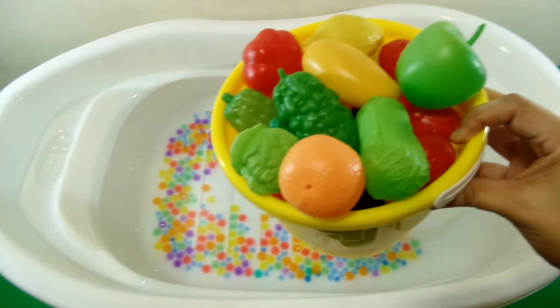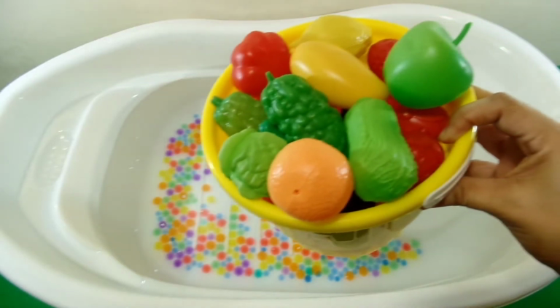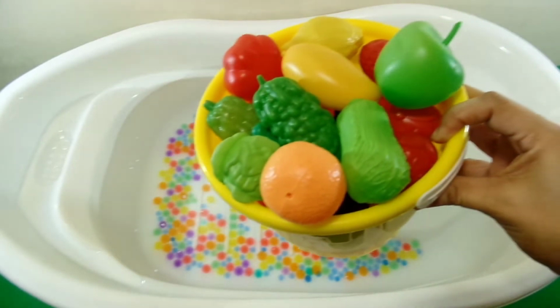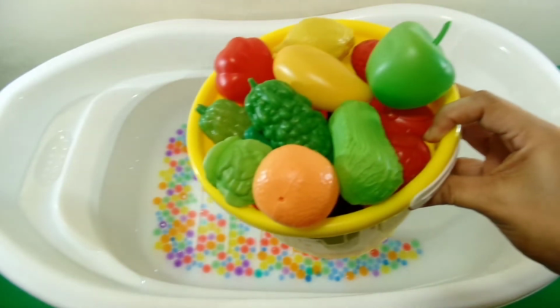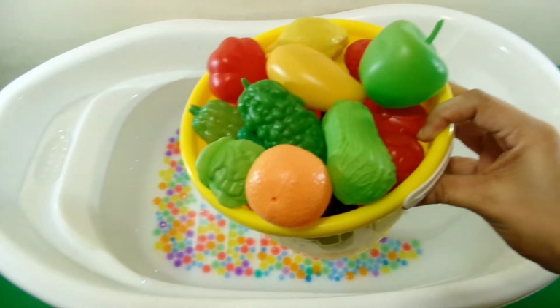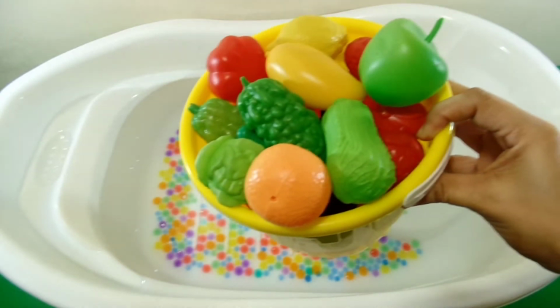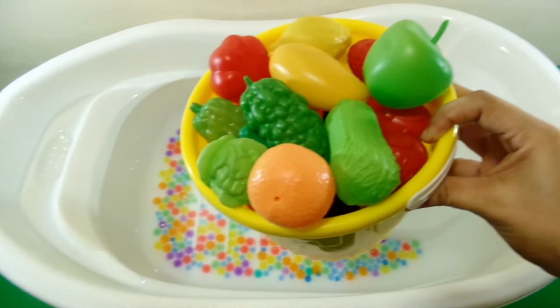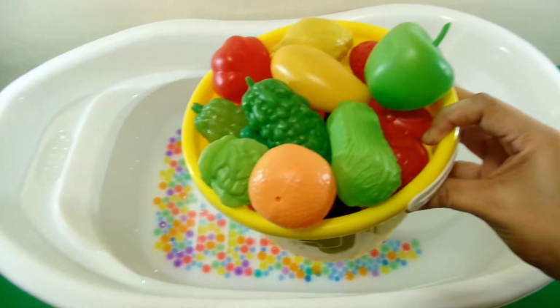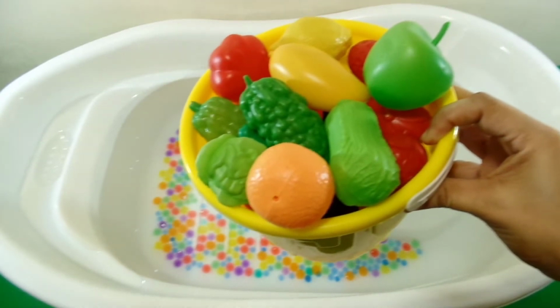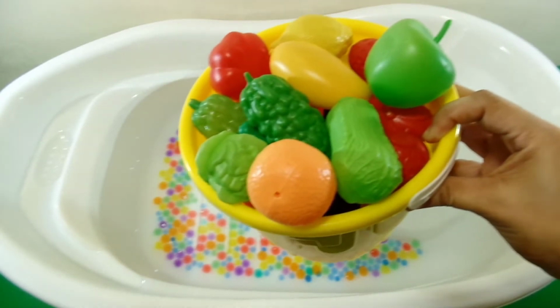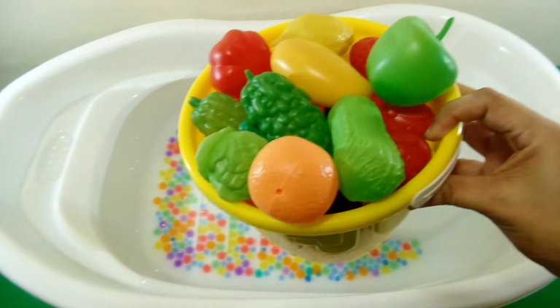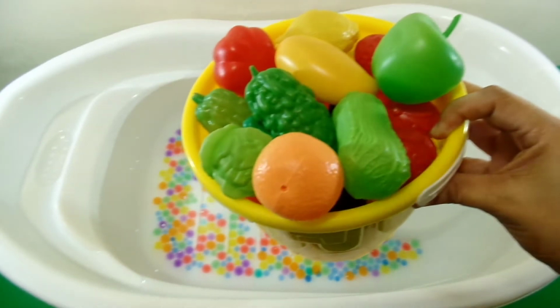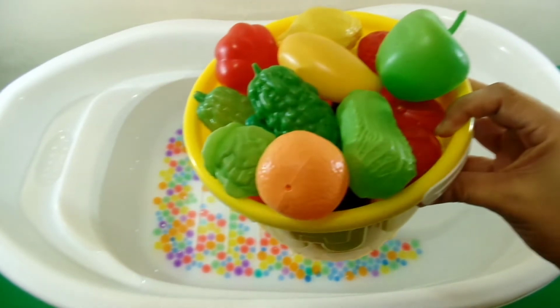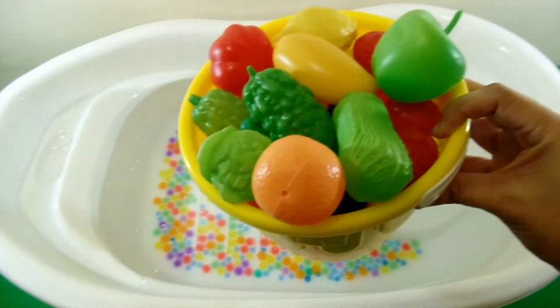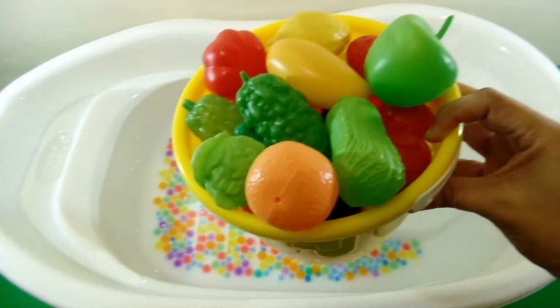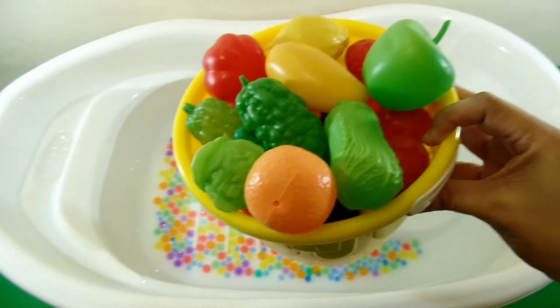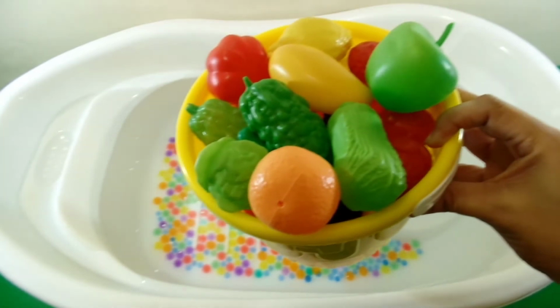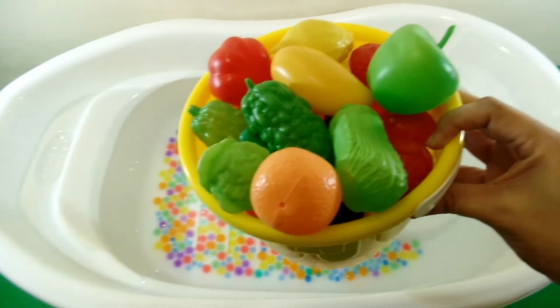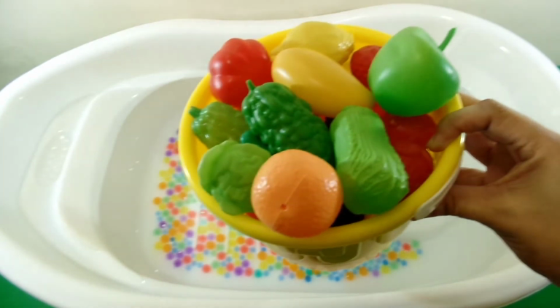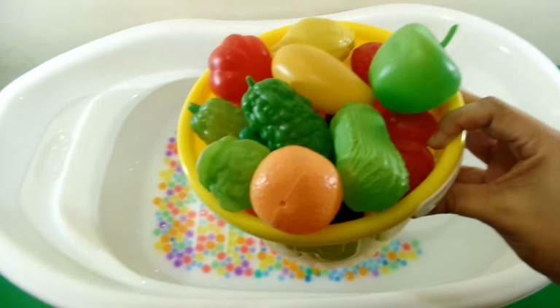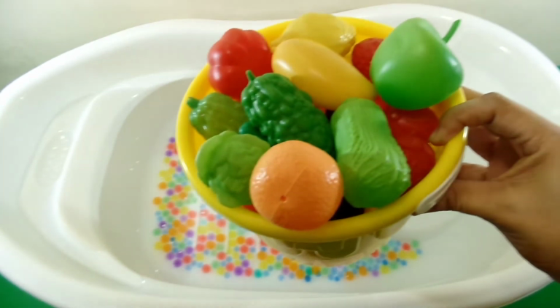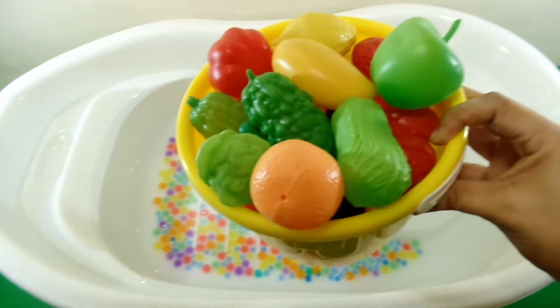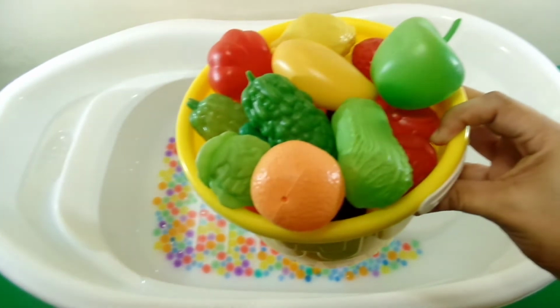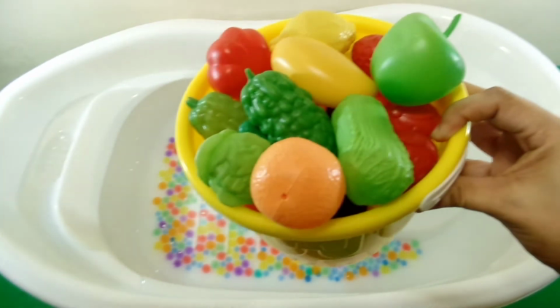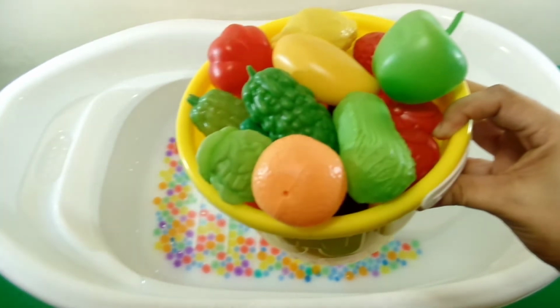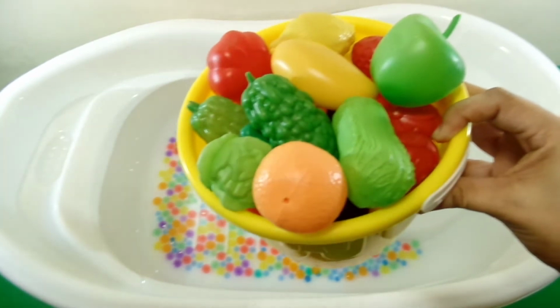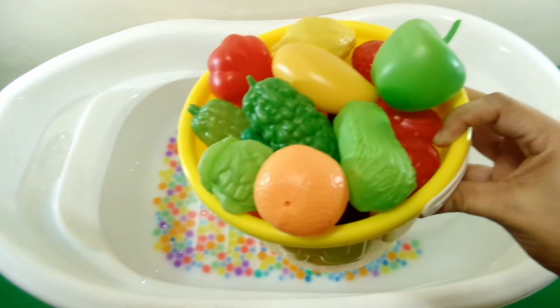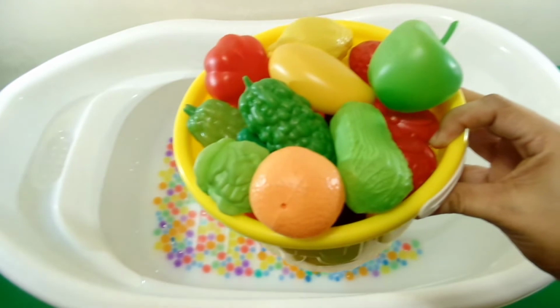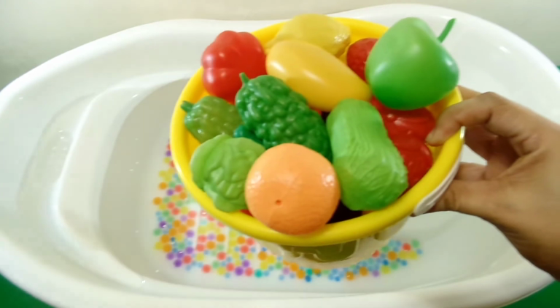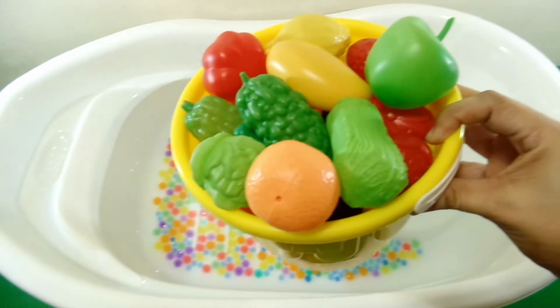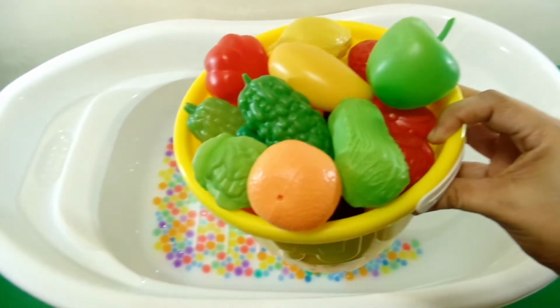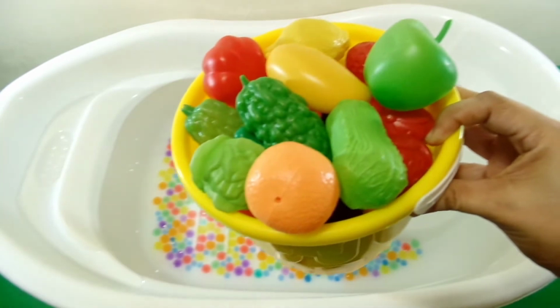Let's put the different vegetables and some fruits in the water.